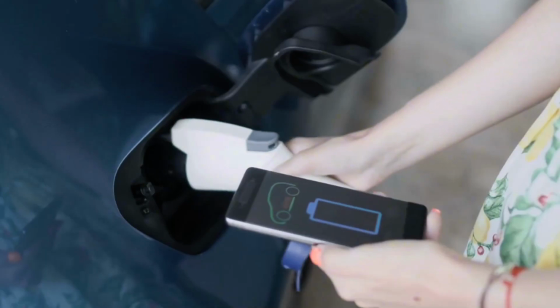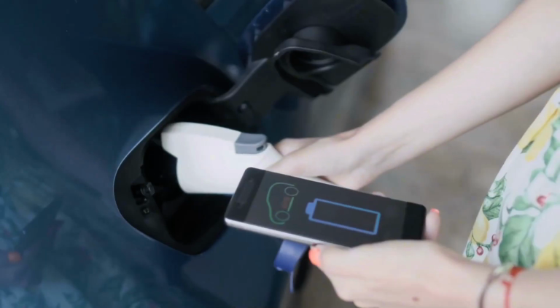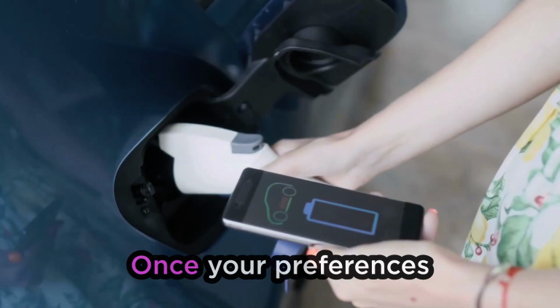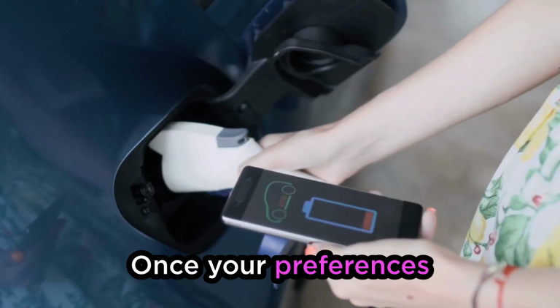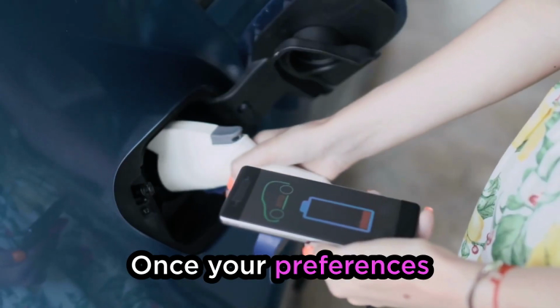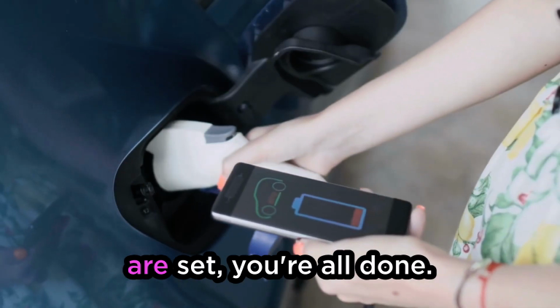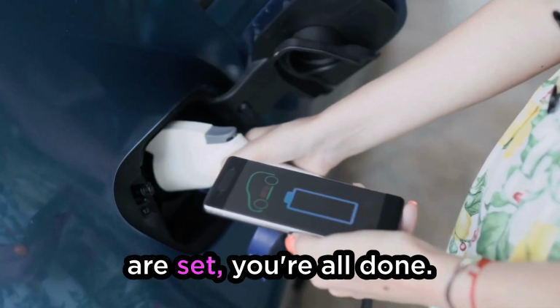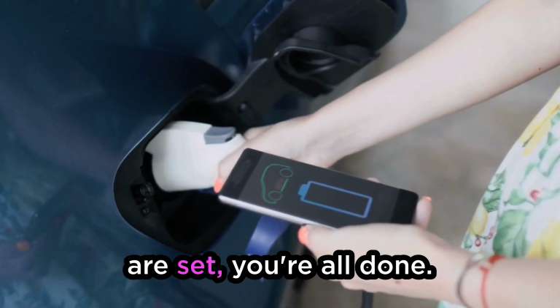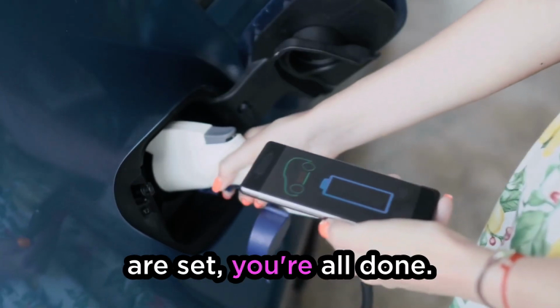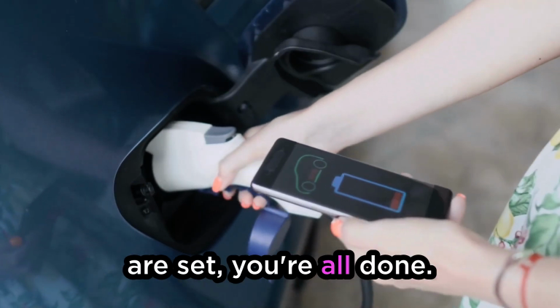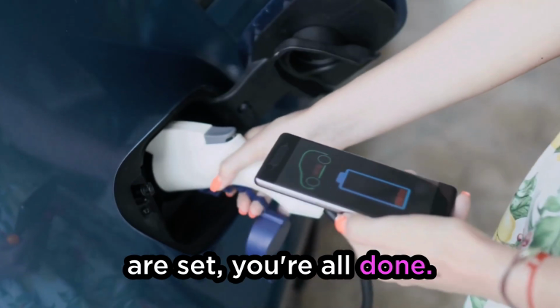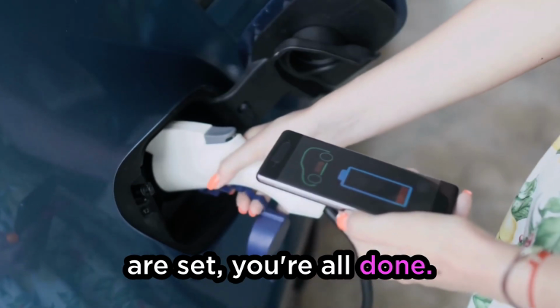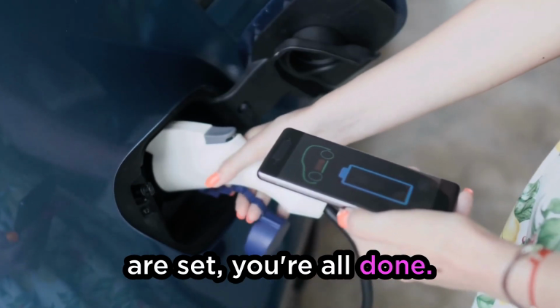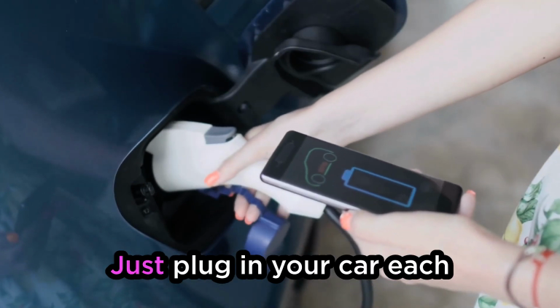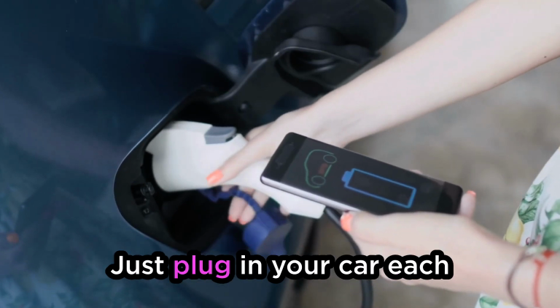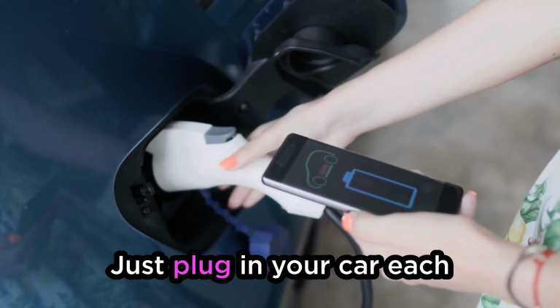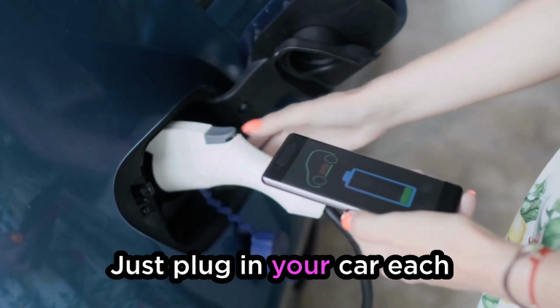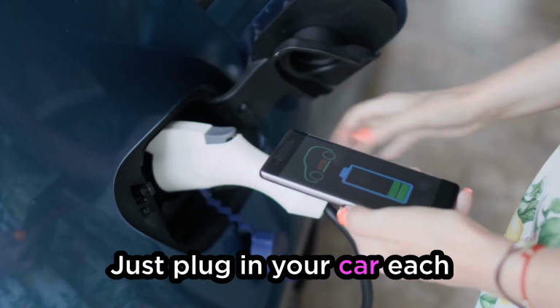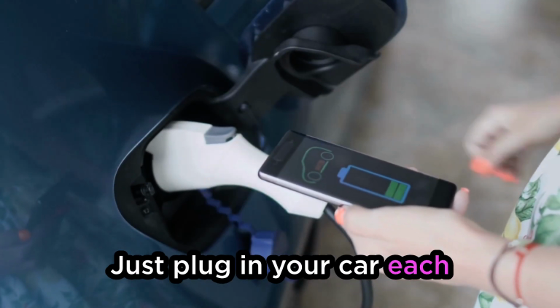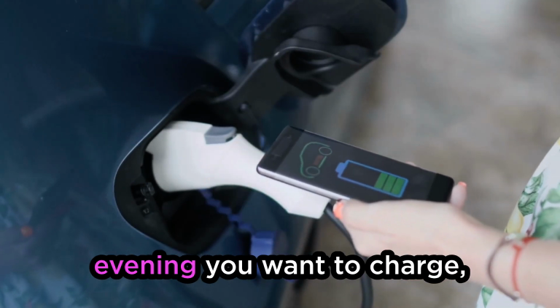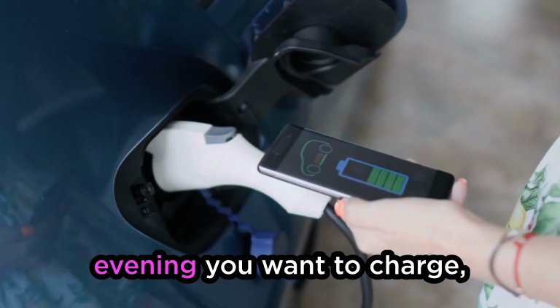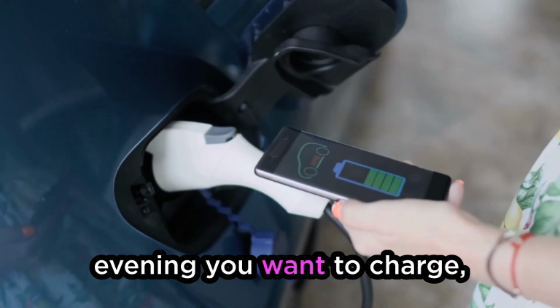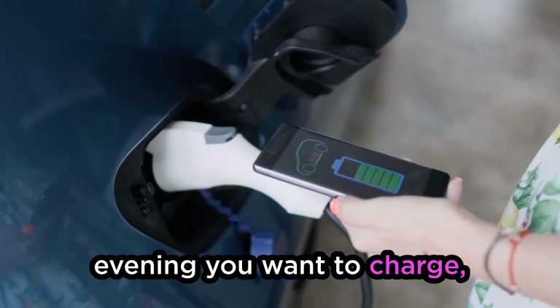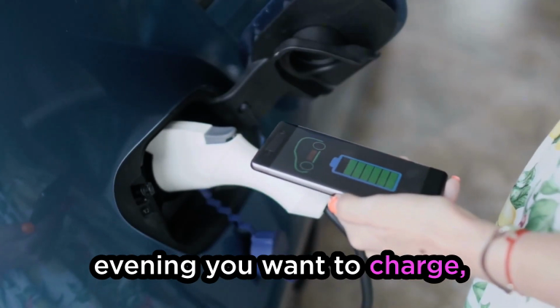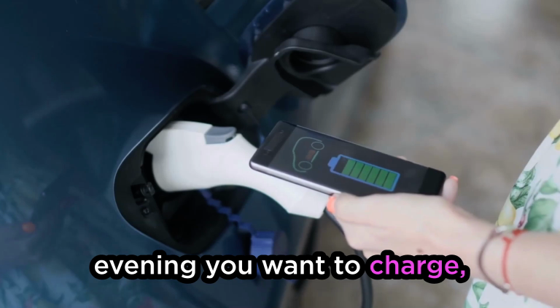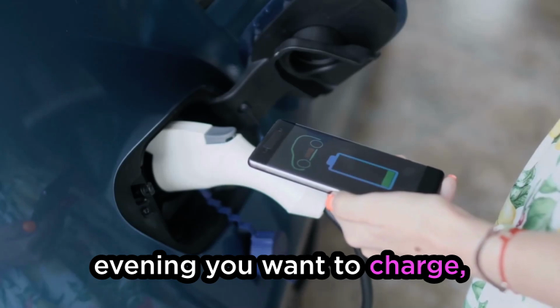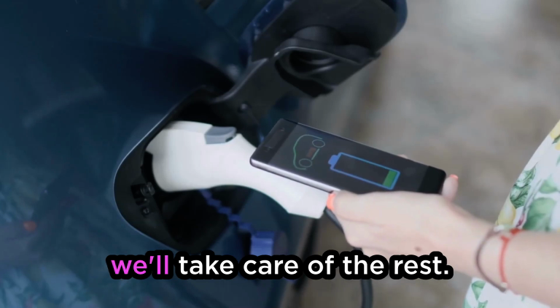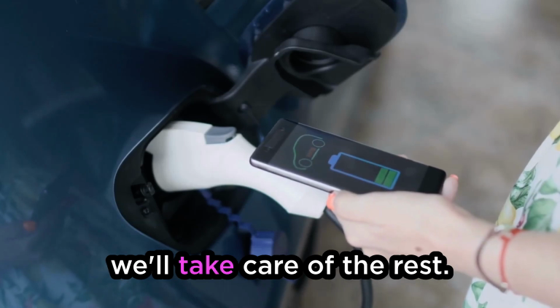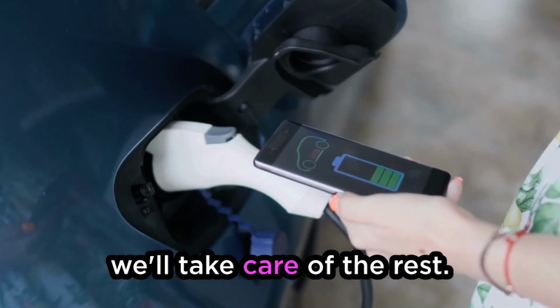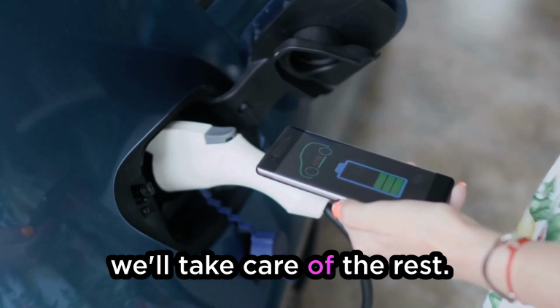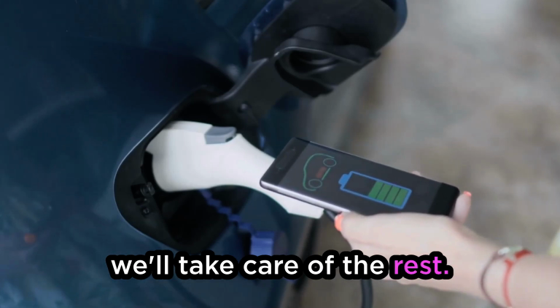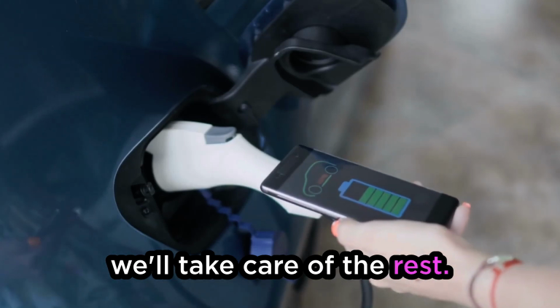Once your preferences are set, you're all done. Just plug in your car each evening you want to charge. We'll take care of the rest.